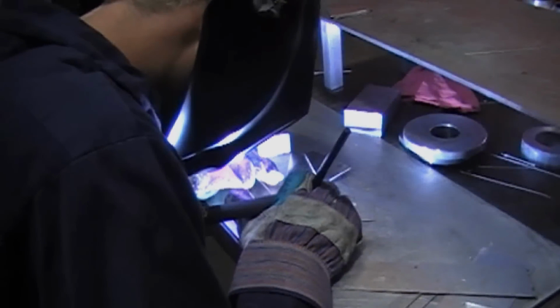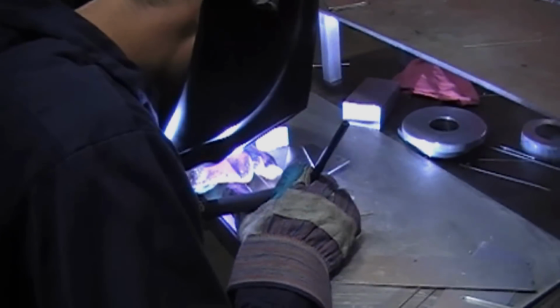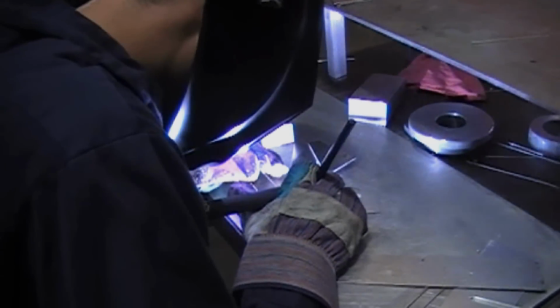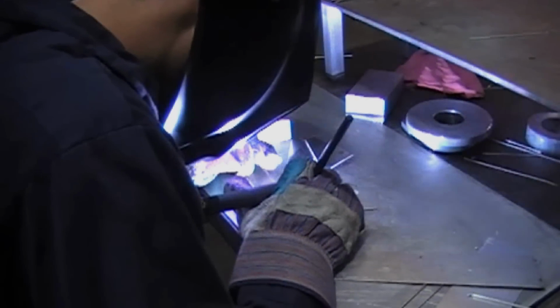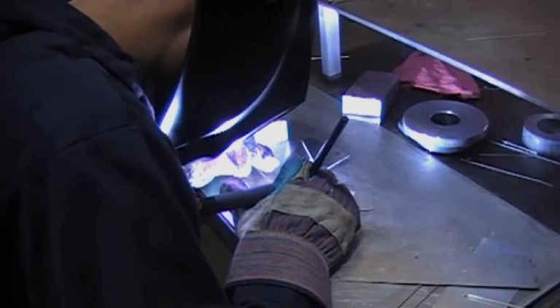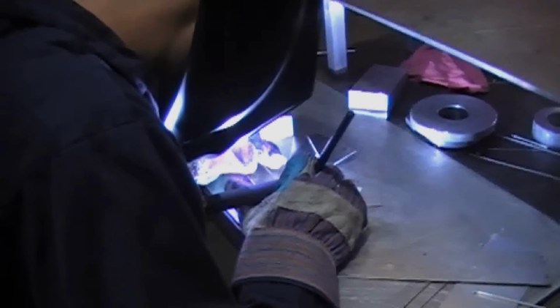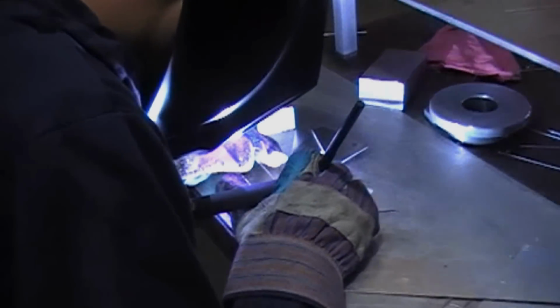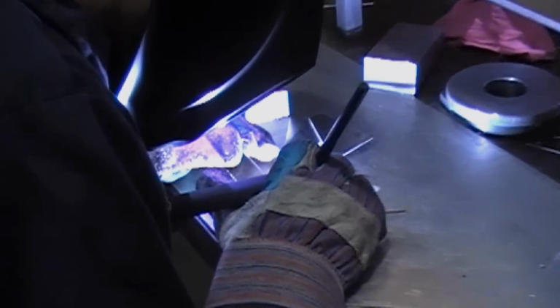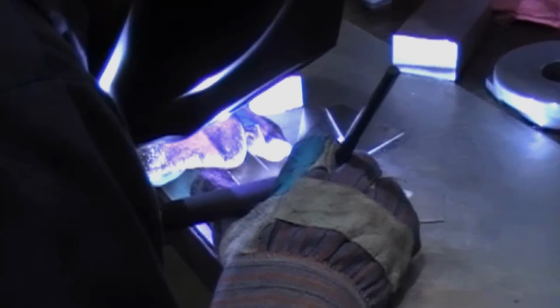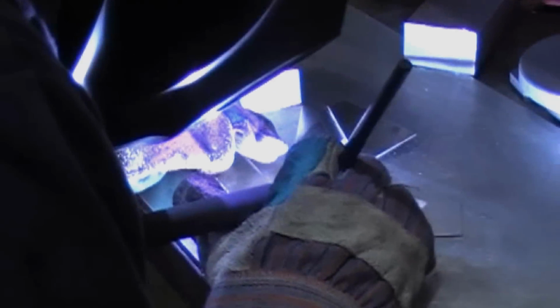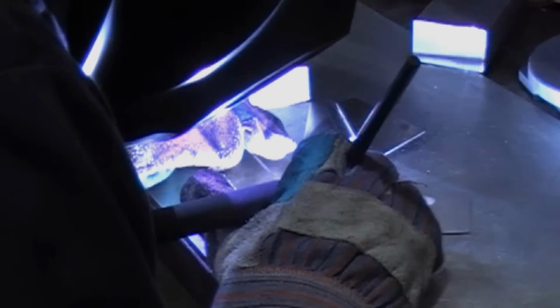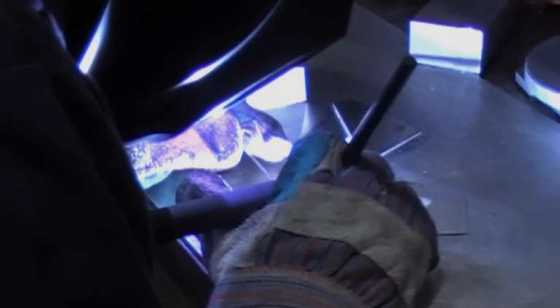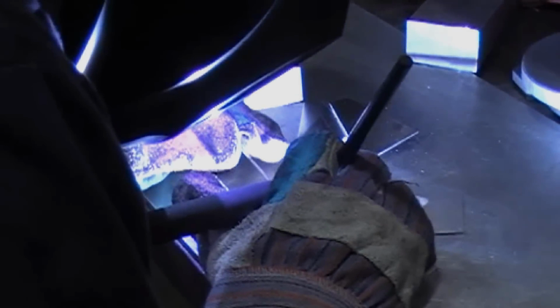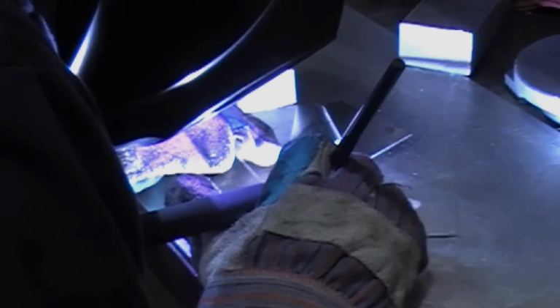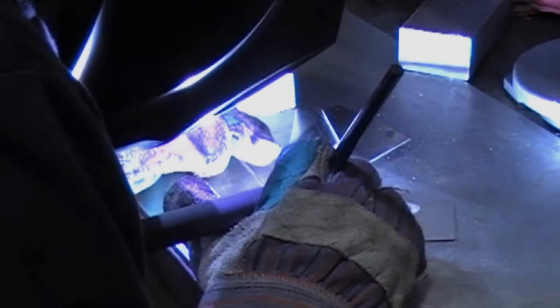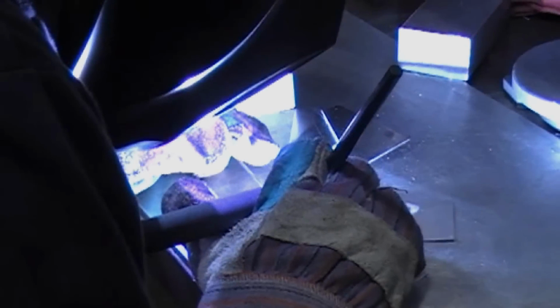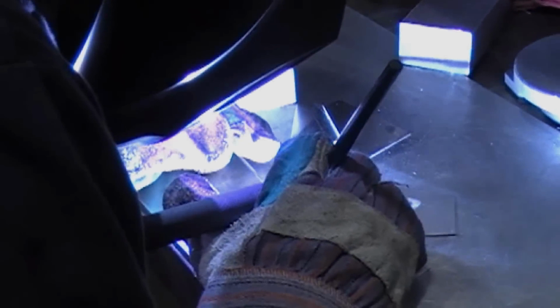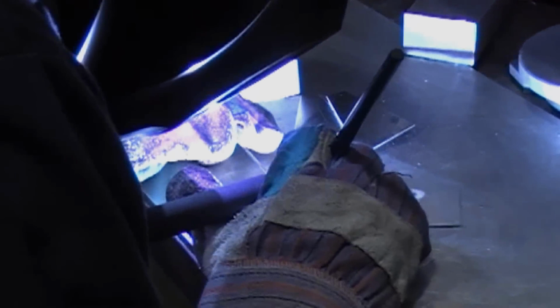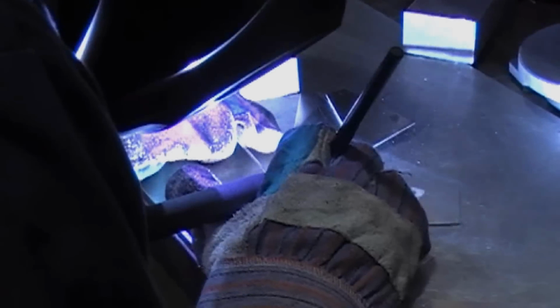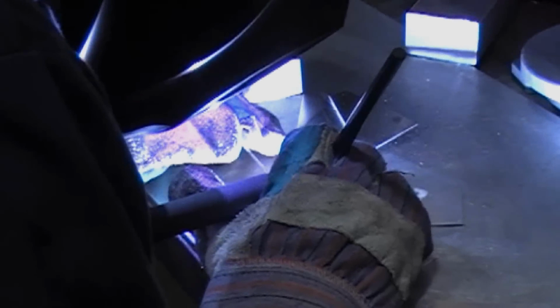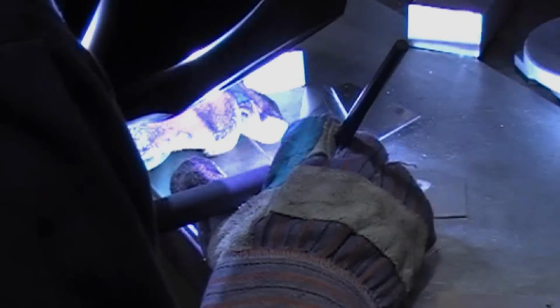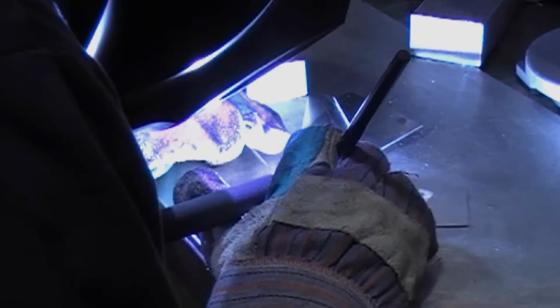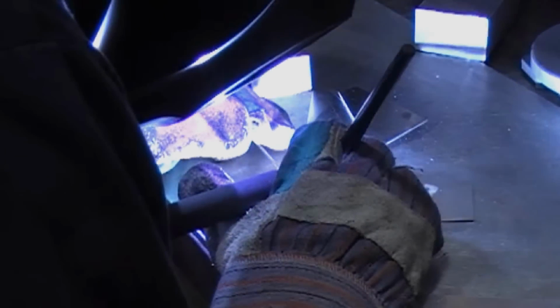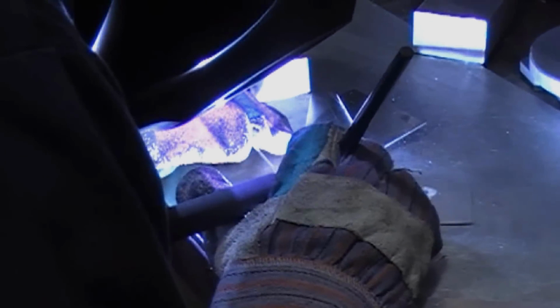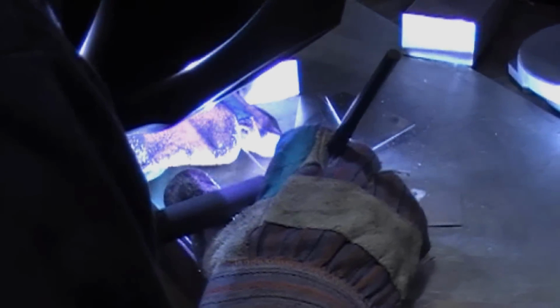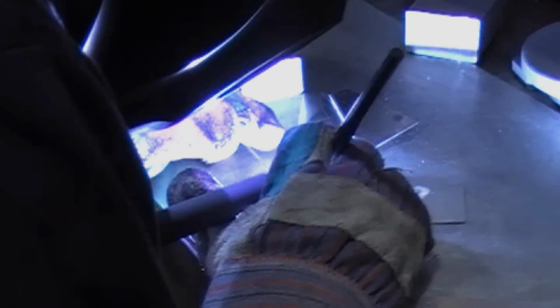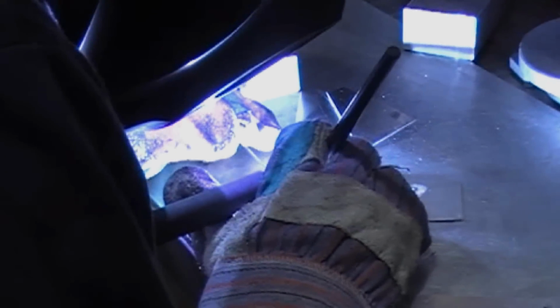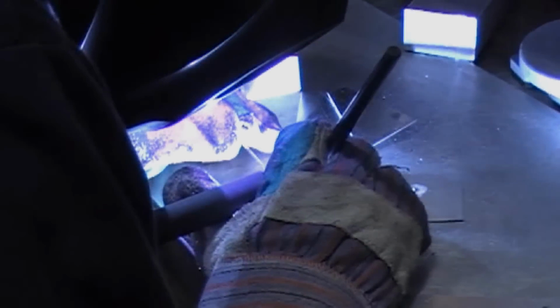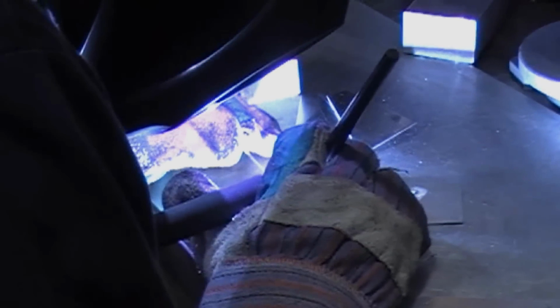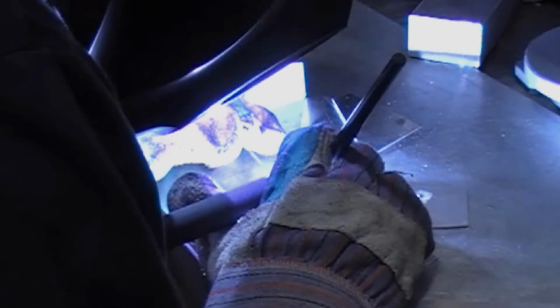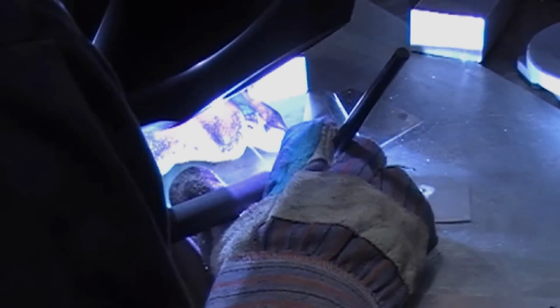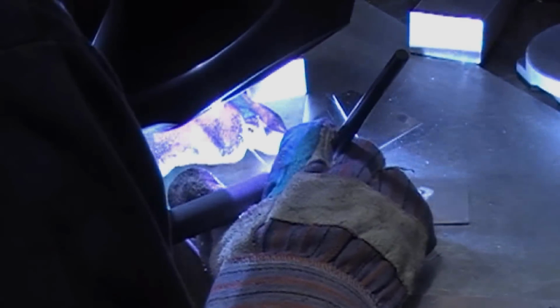The TIG welding process is used when high-quality, precision welding is required. It's most often used on aluminum or thinner materials.